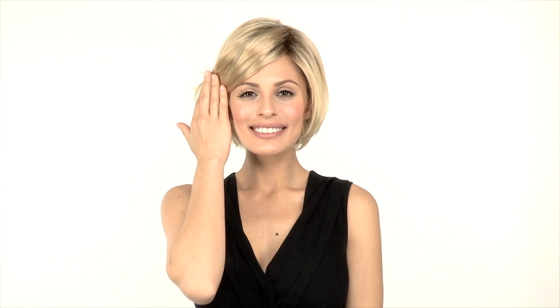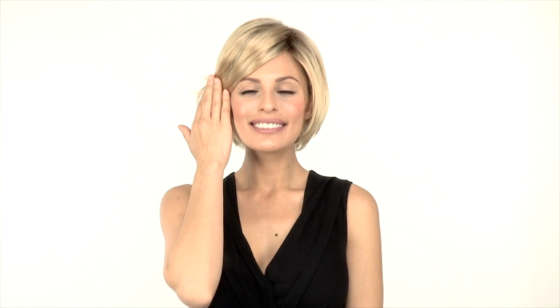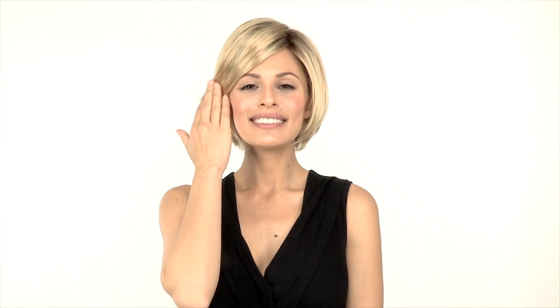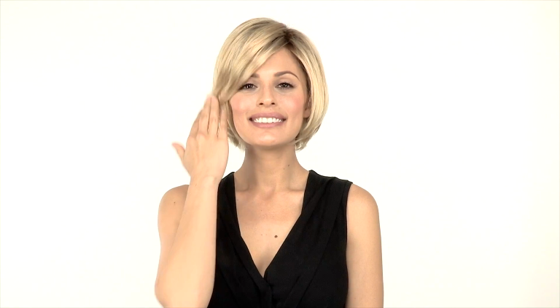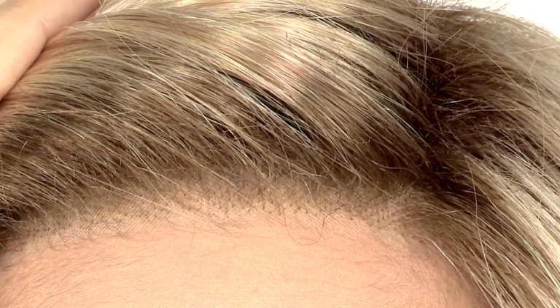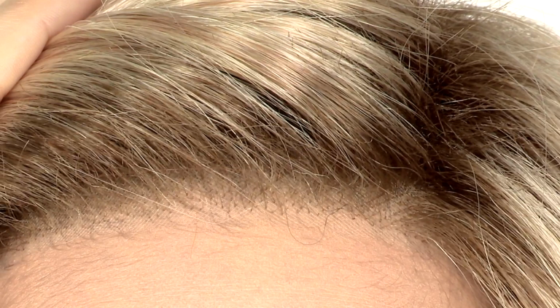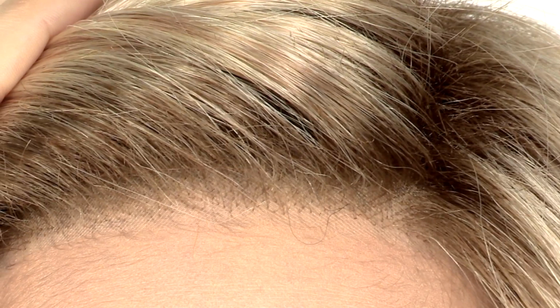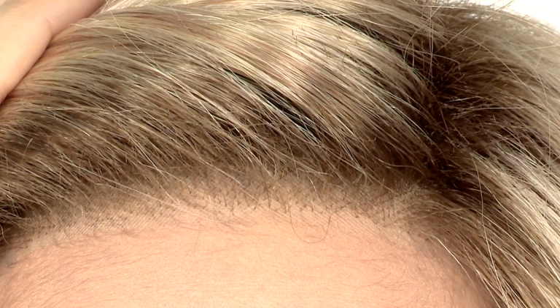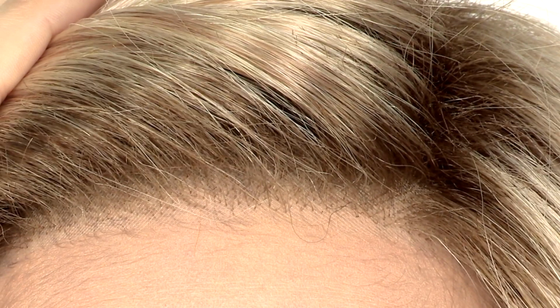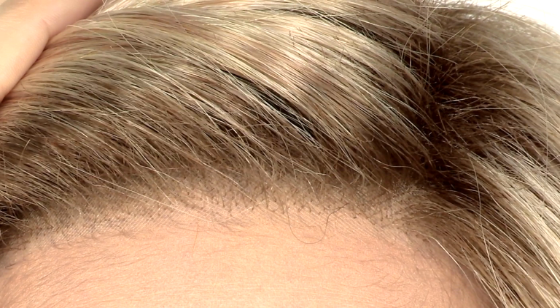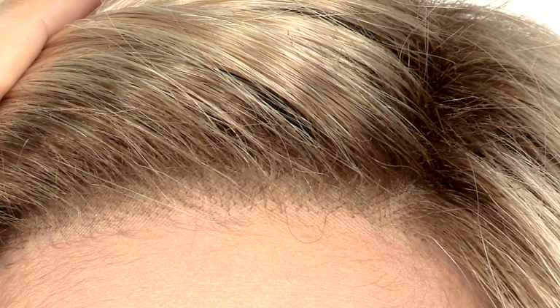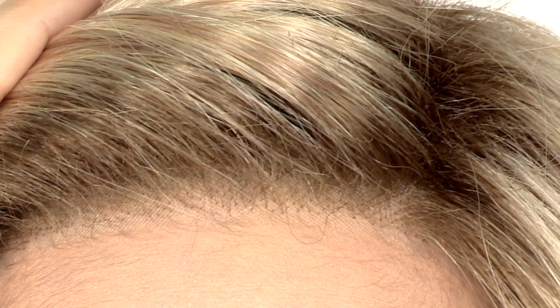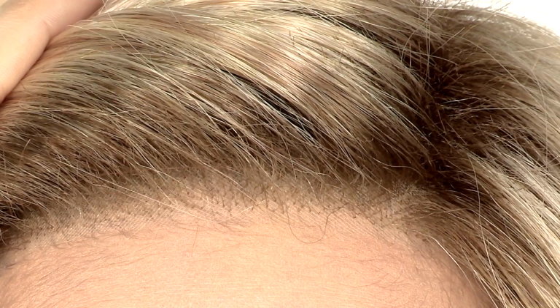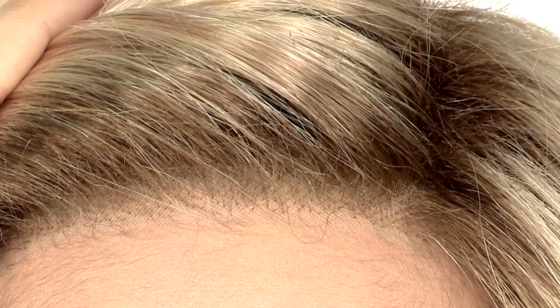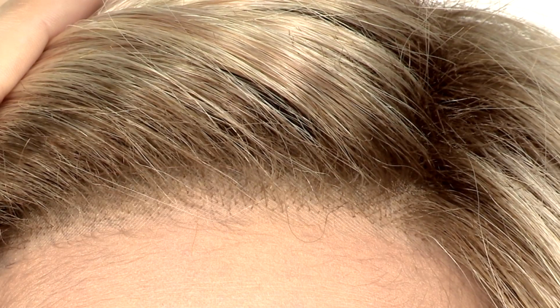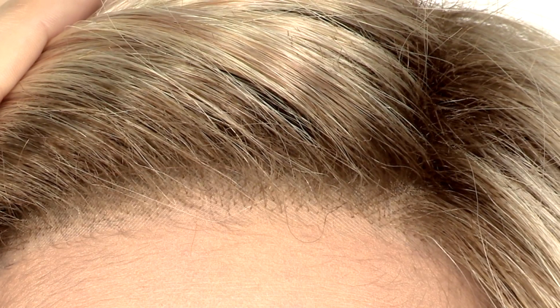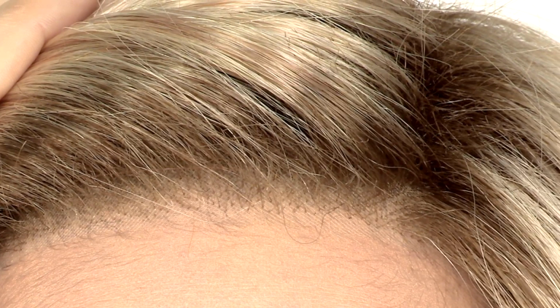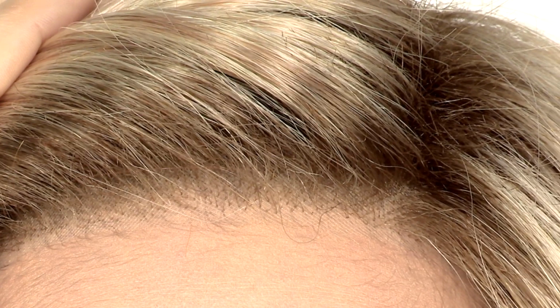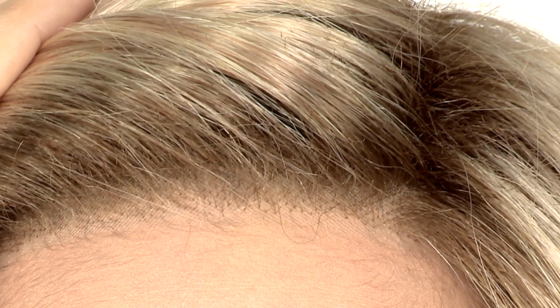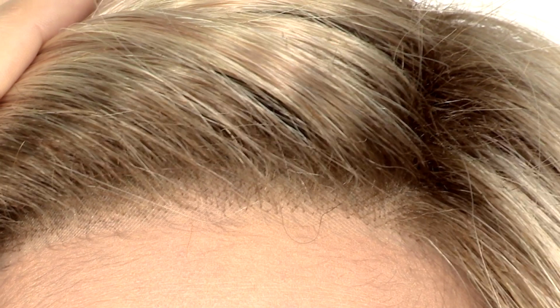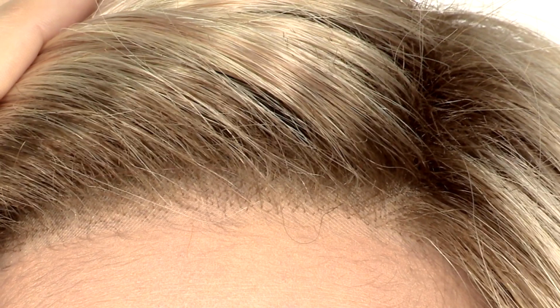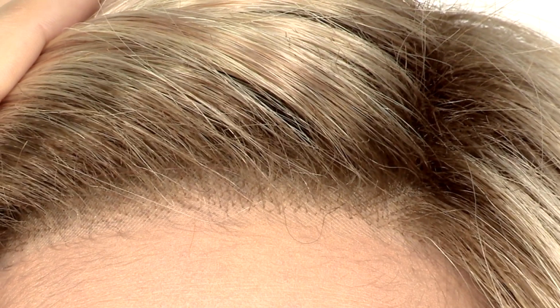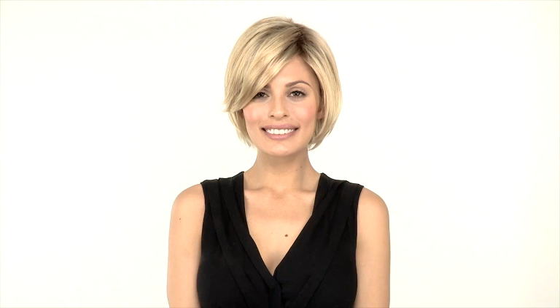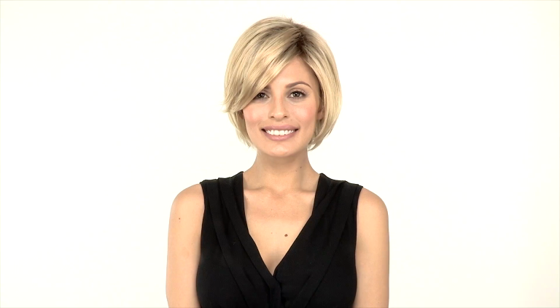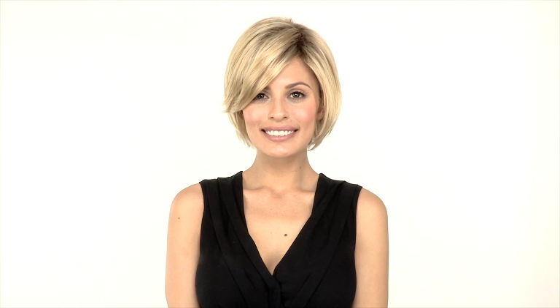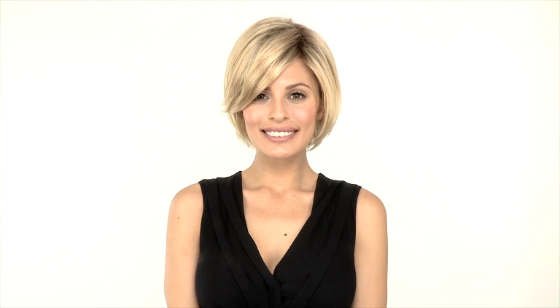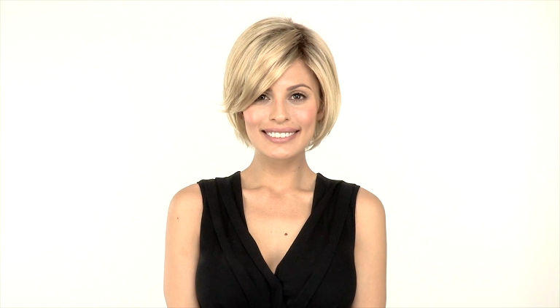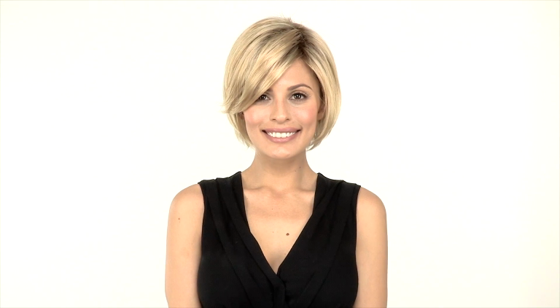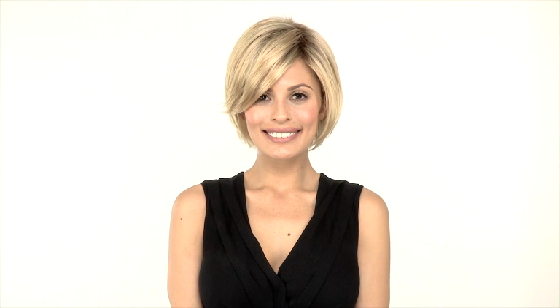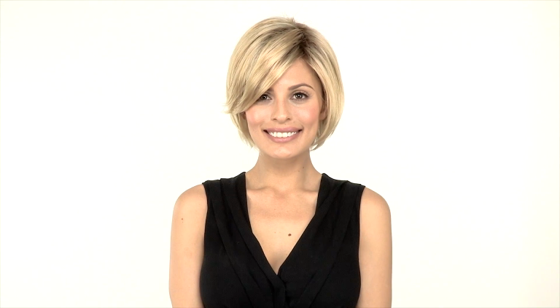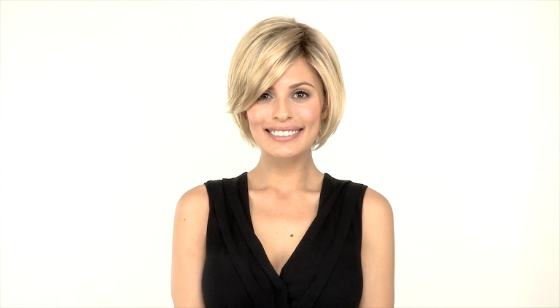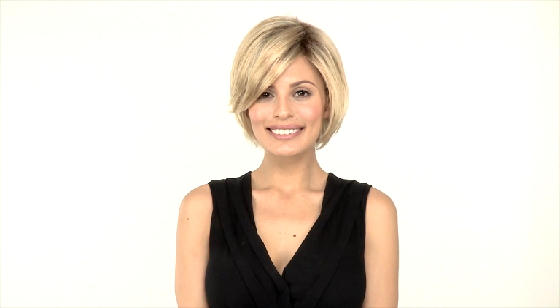It has temple-to-temple lace in the front and an open cap. The lace gives you a natural hairline and it's light, cool, and comfortable.